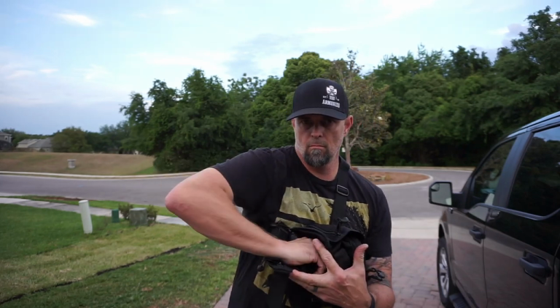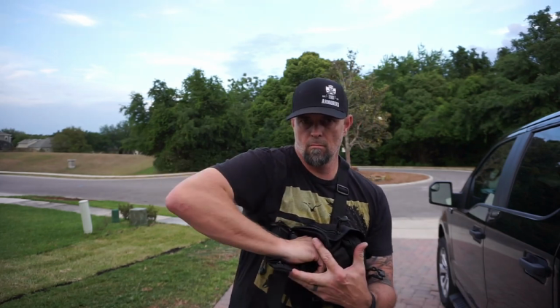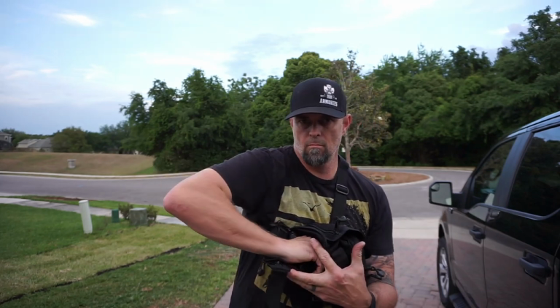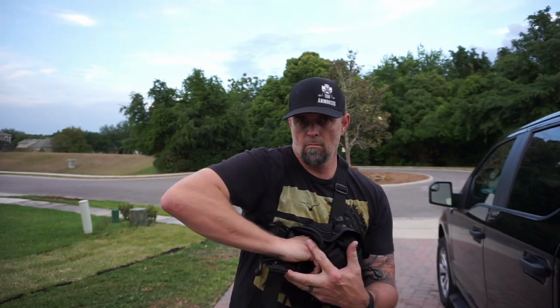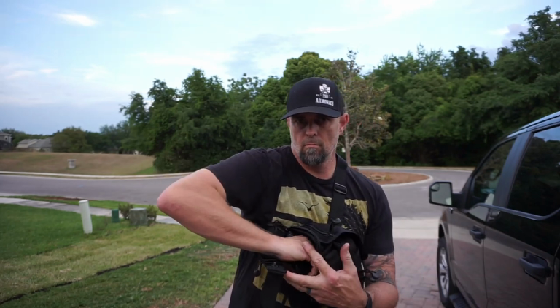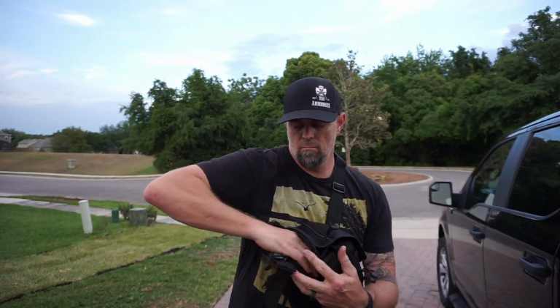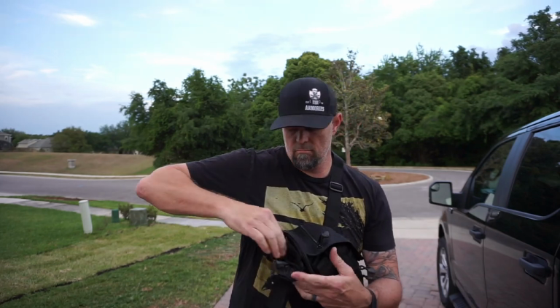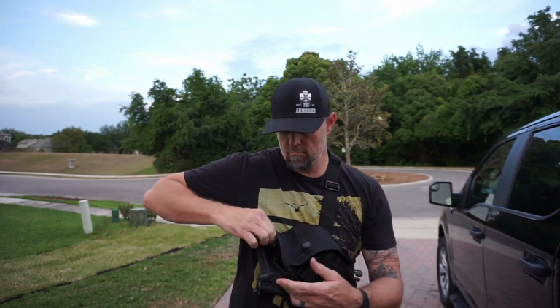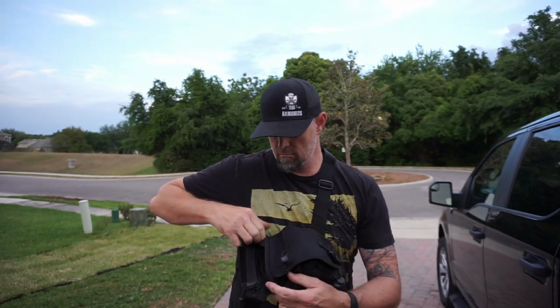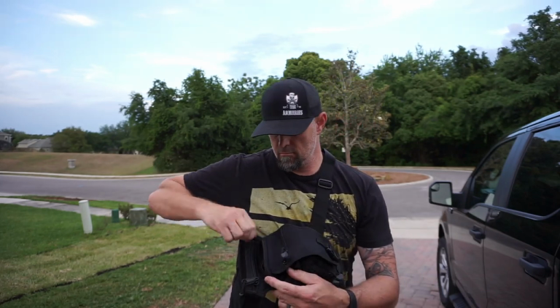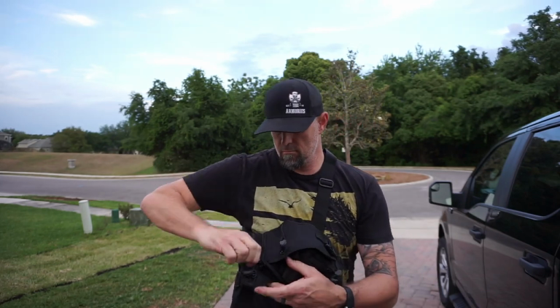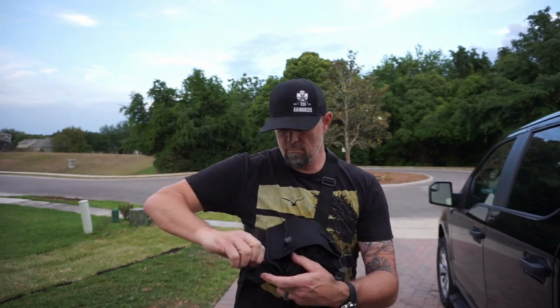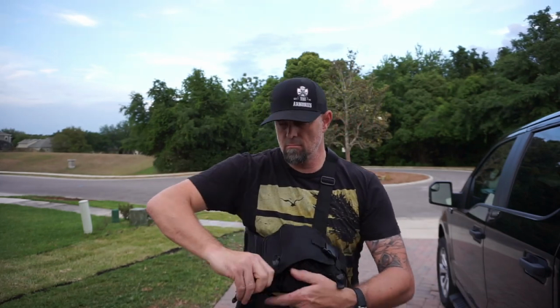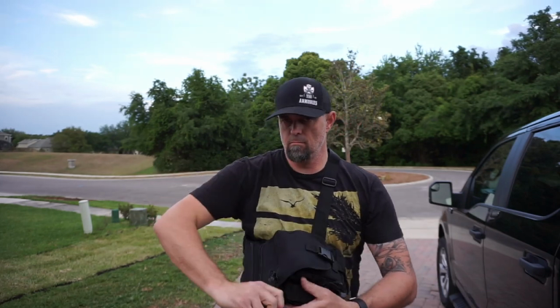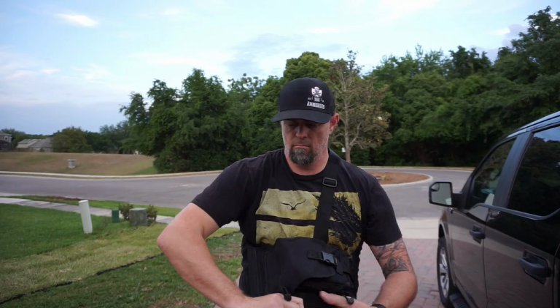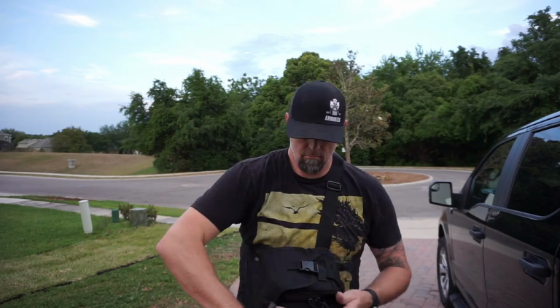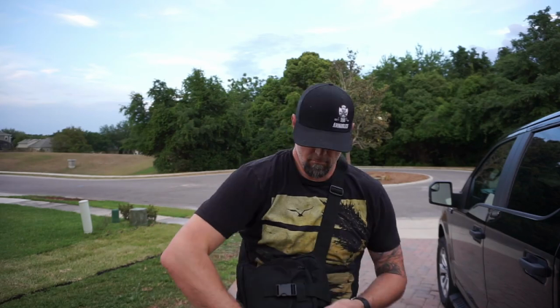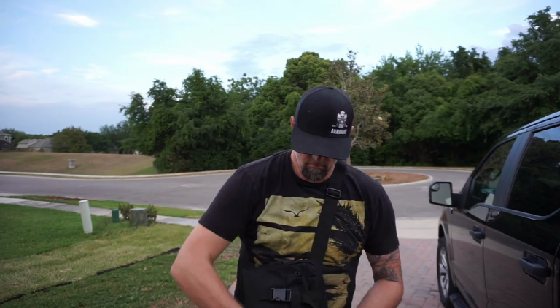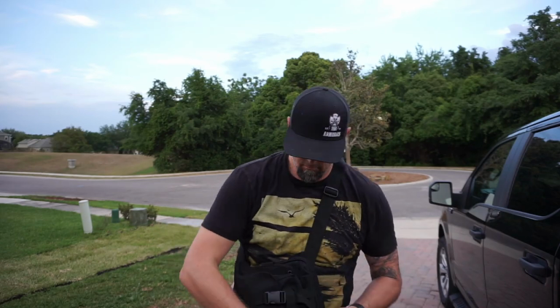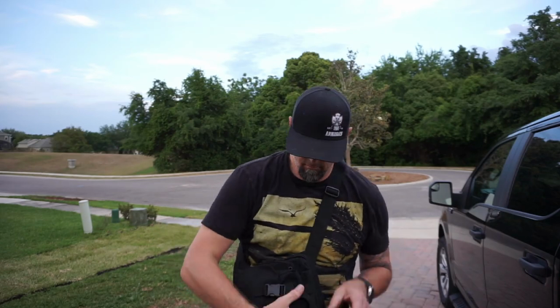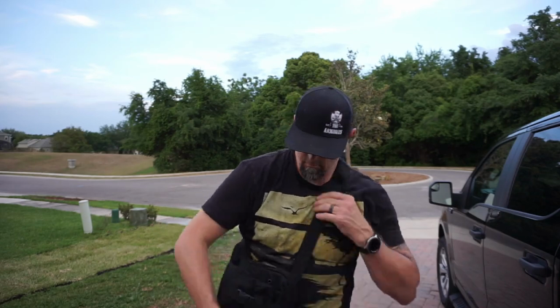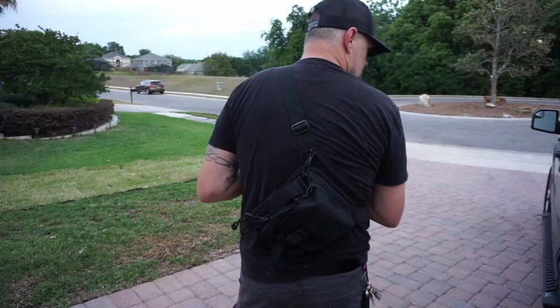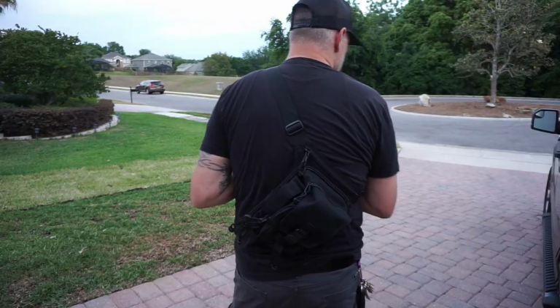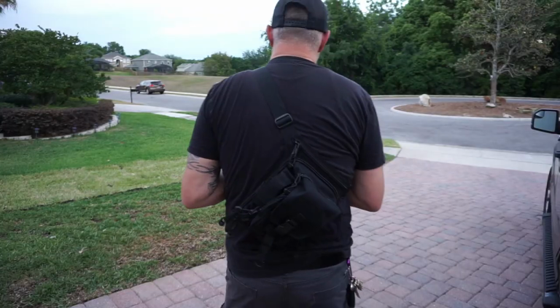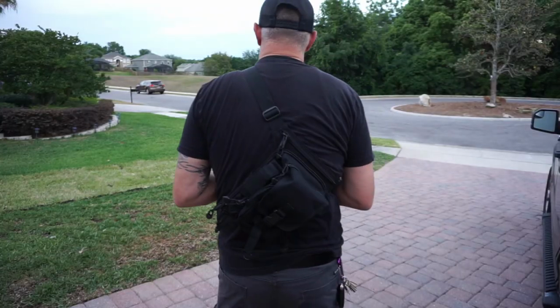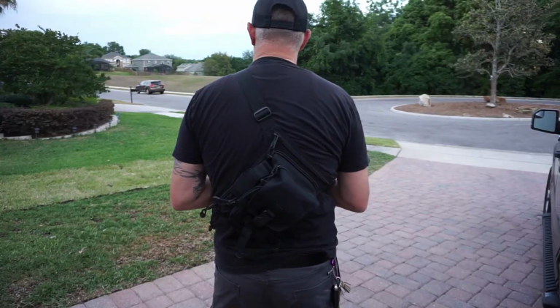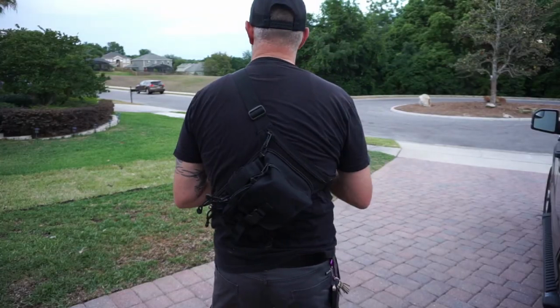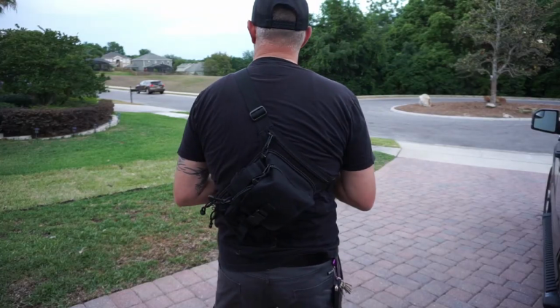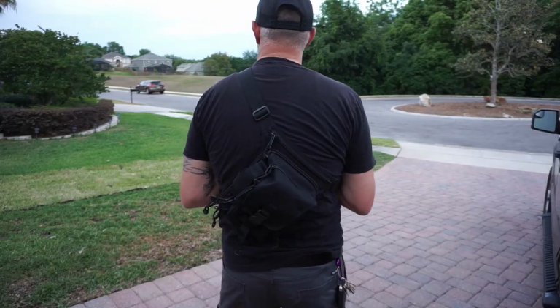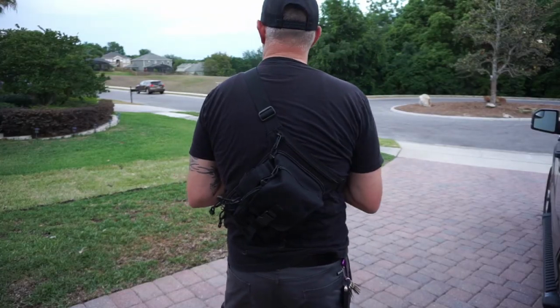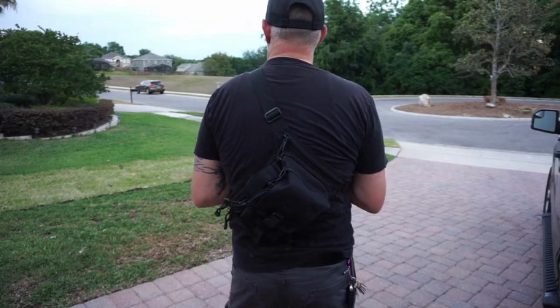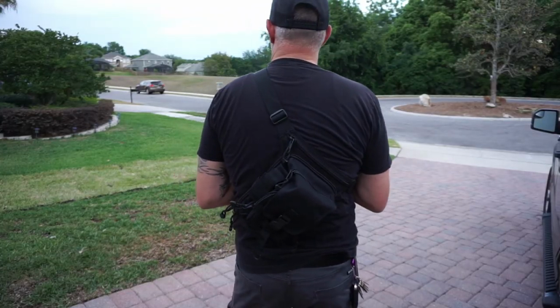Check out the link in the description below where you can pick up yours today, and let them know that Drop It Like It Scott sent you.